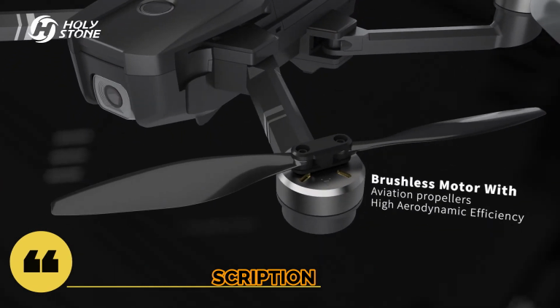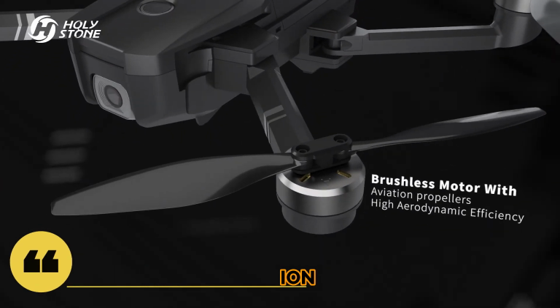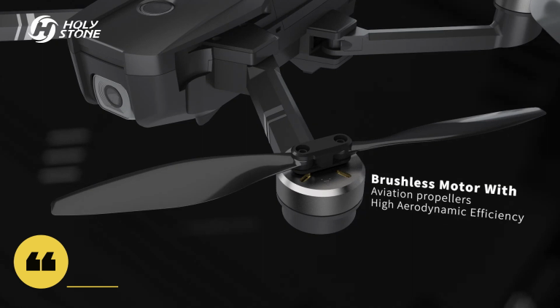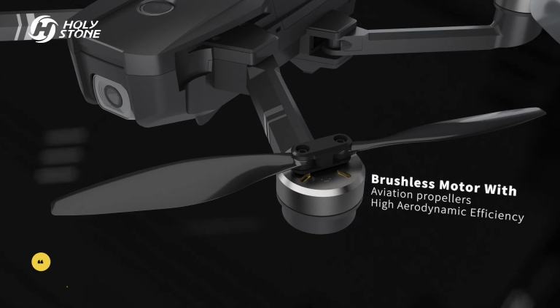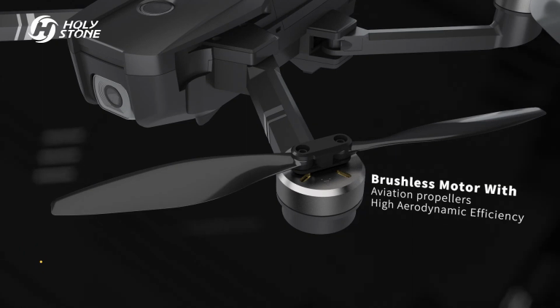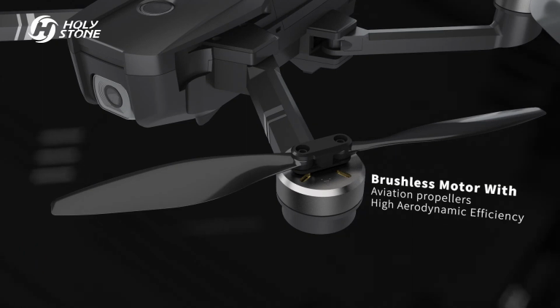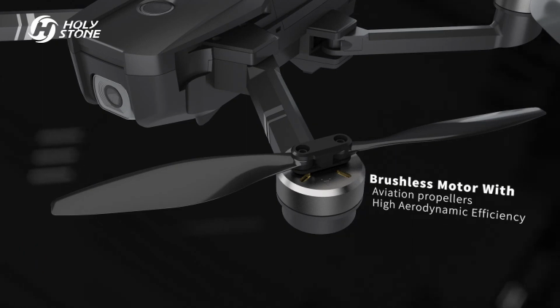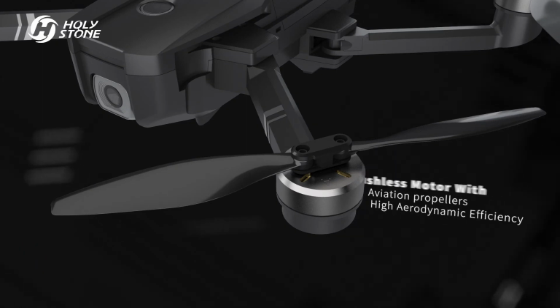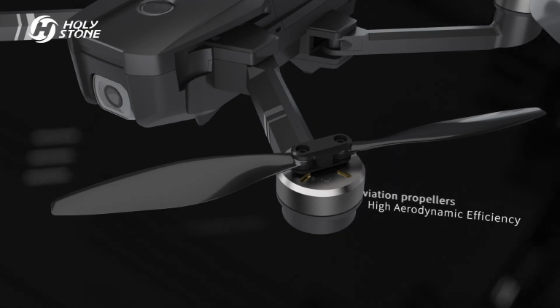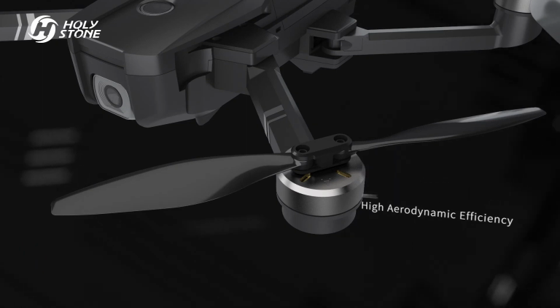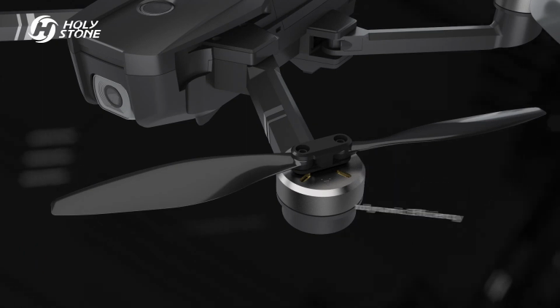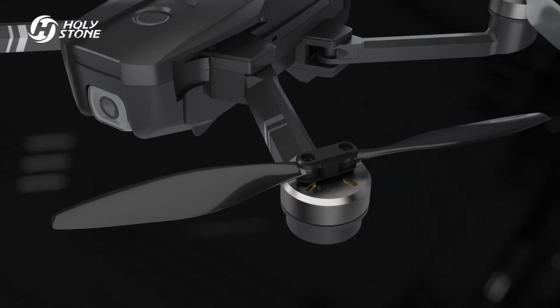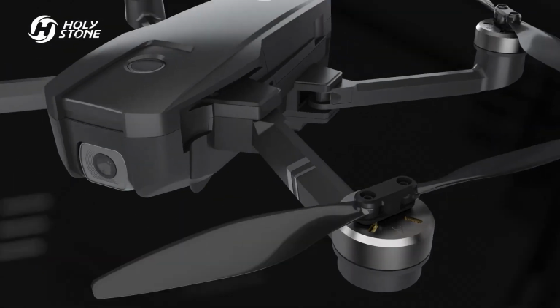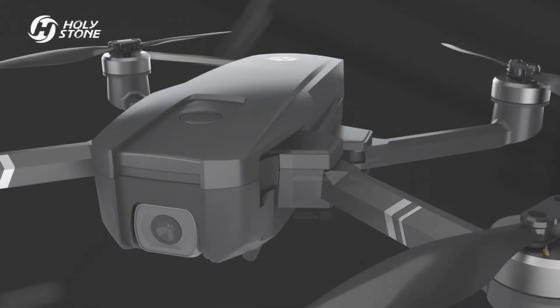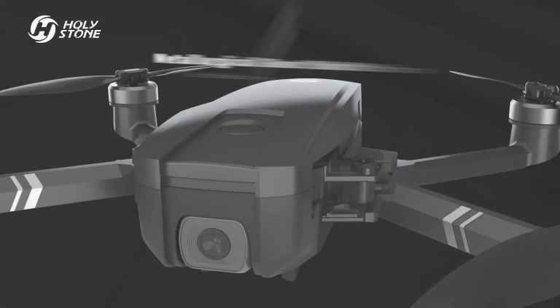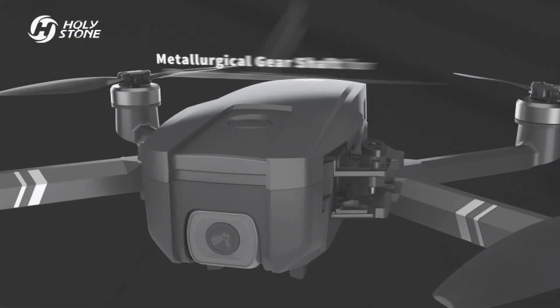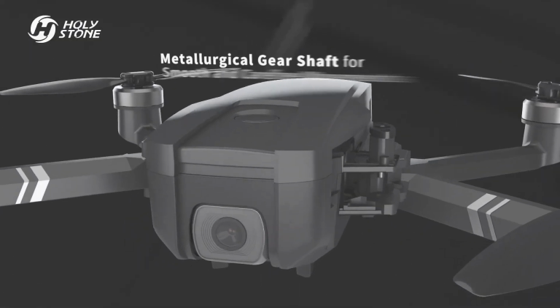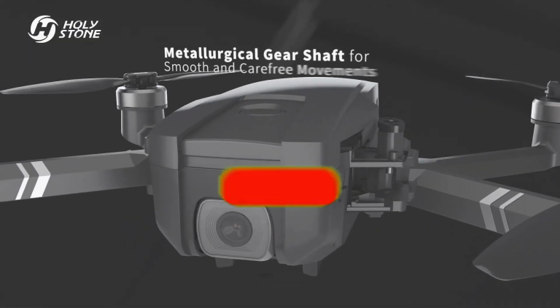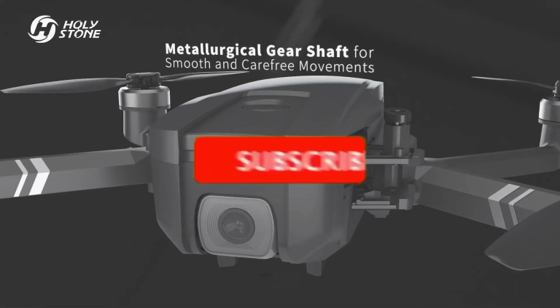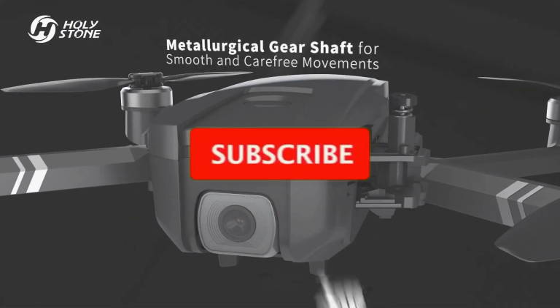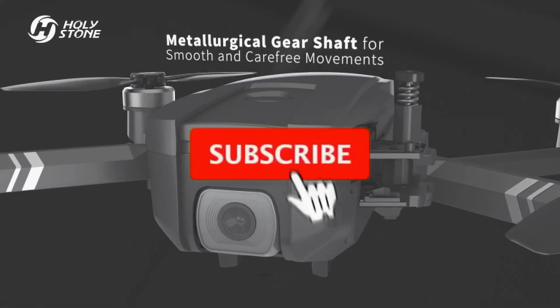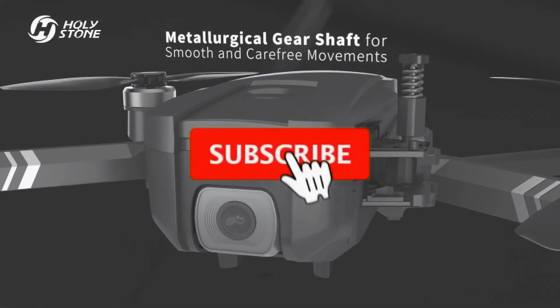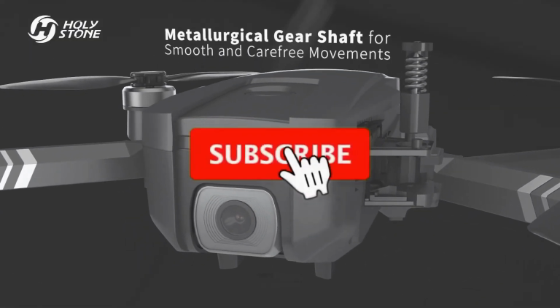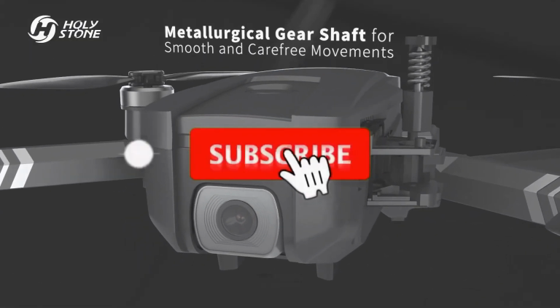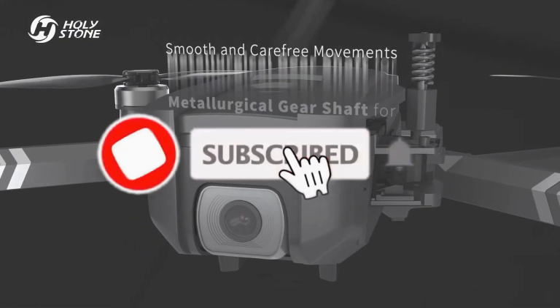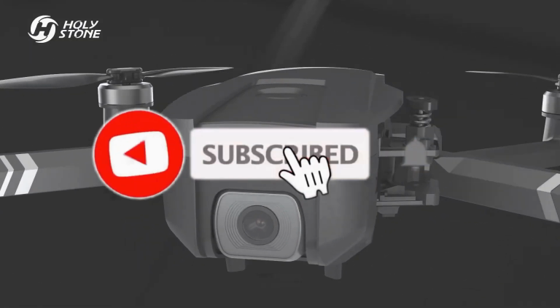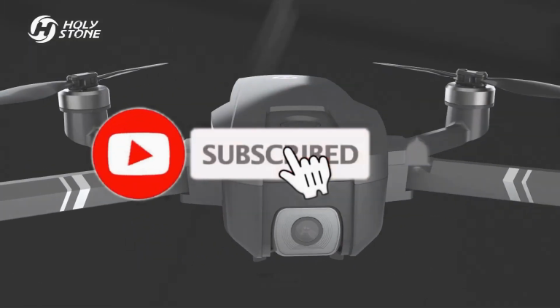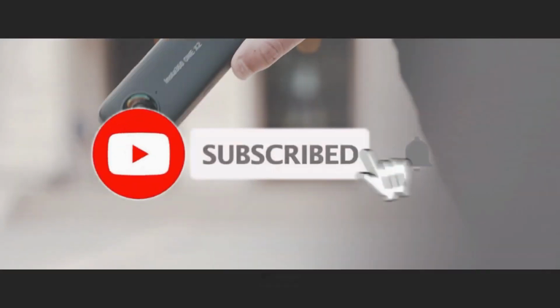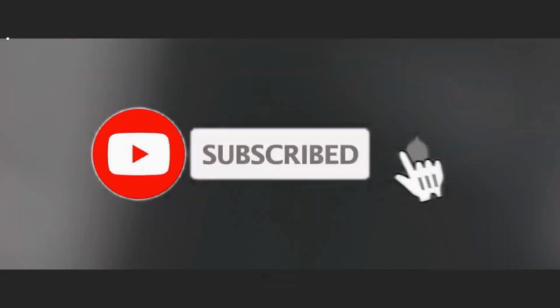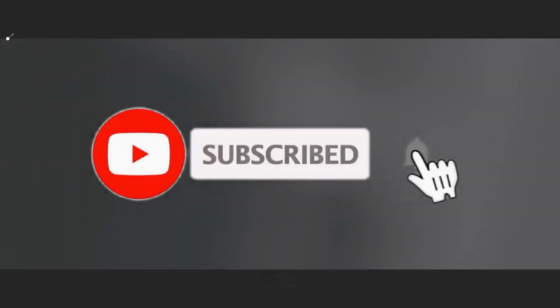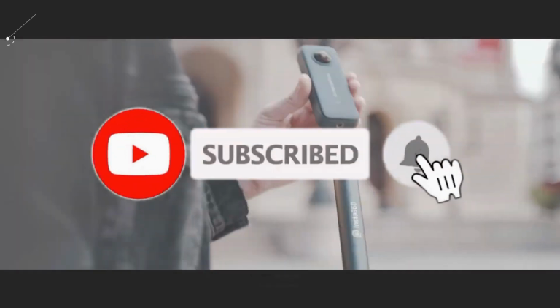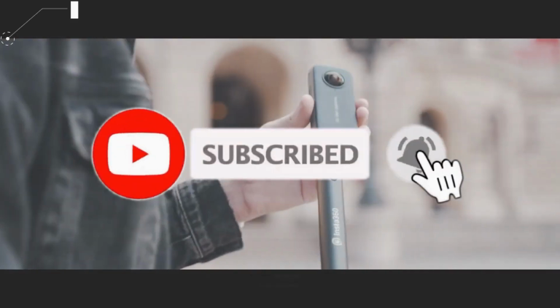Like the video, comment, don't forget to subscribe, and let's get started. Number 6.